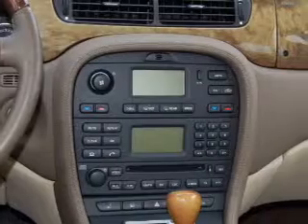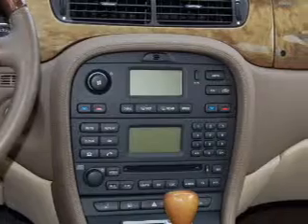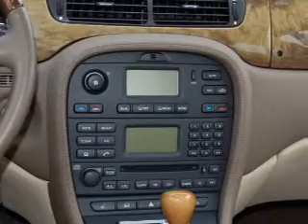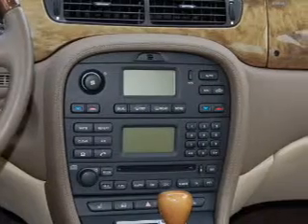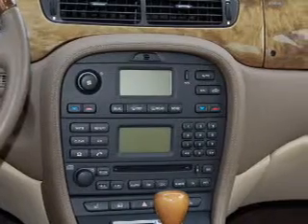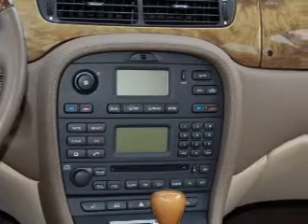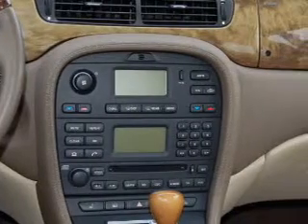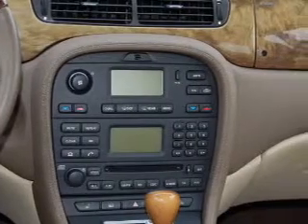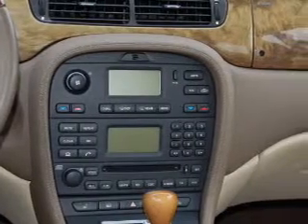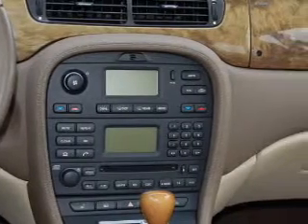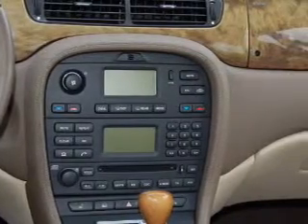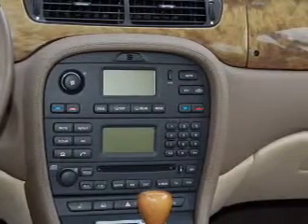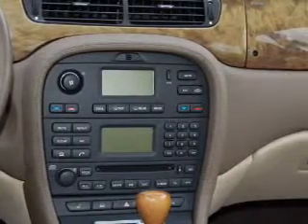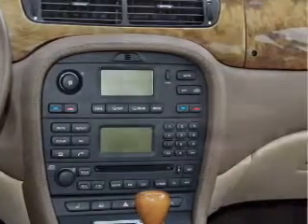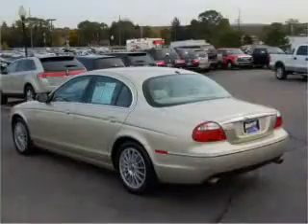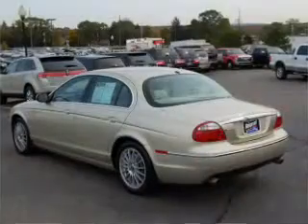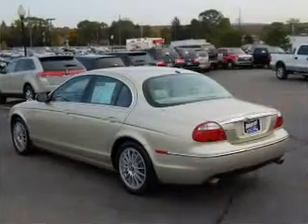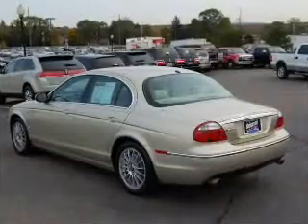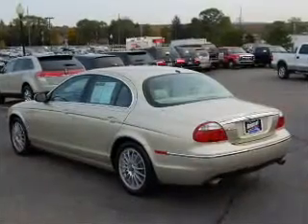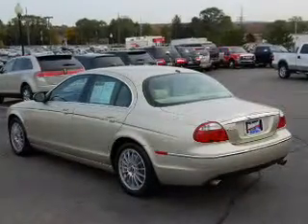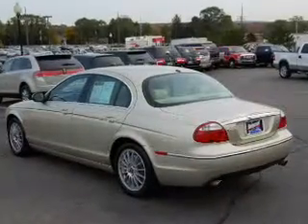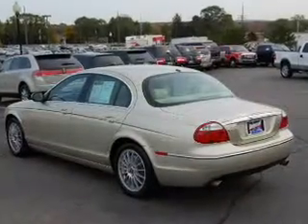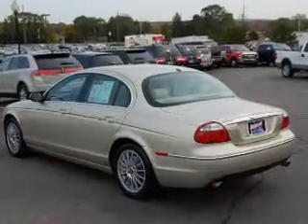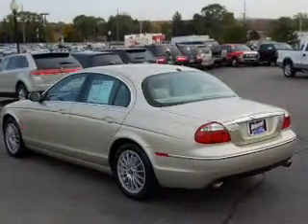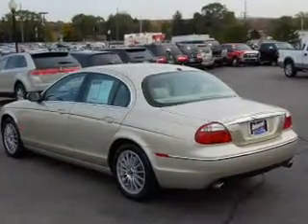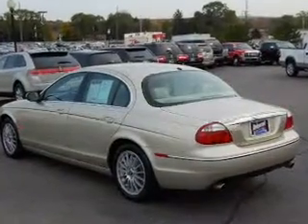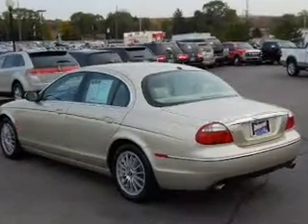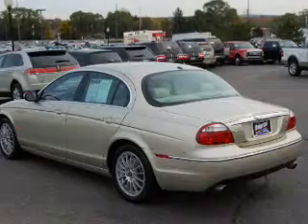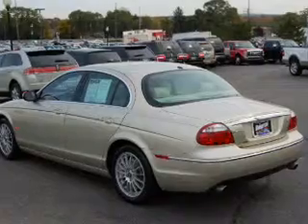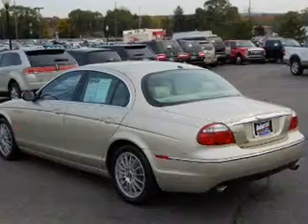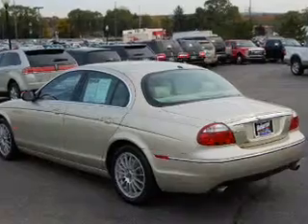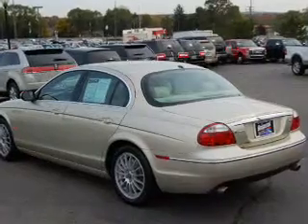We would love to put you in the driver's seat of this S-Type. Please contact us for more information.